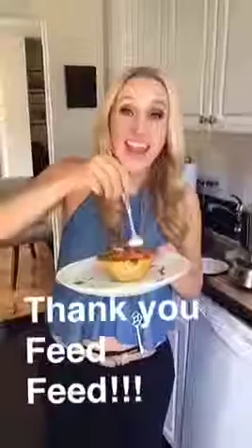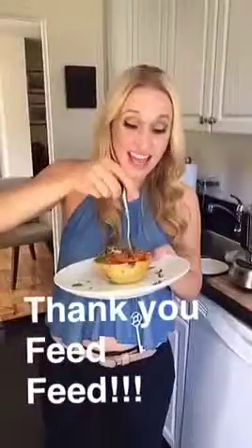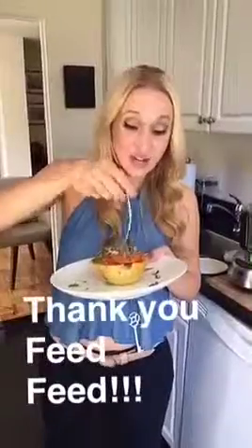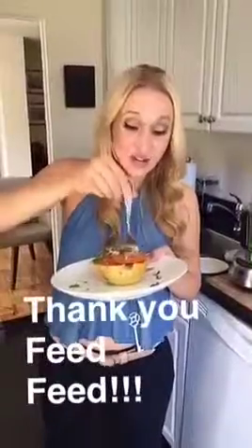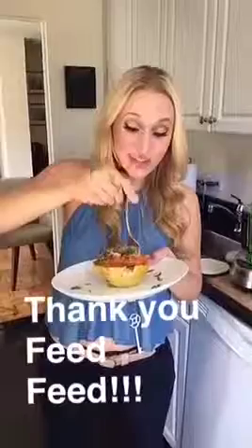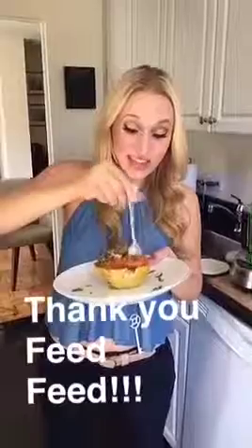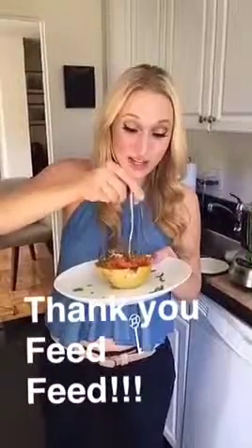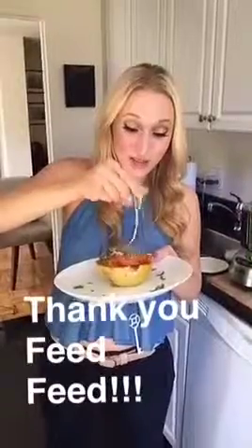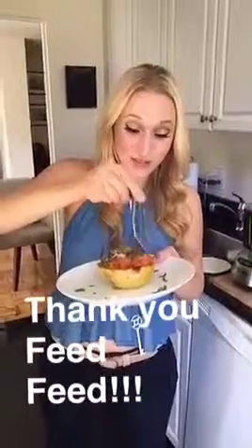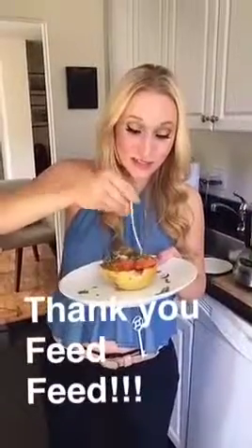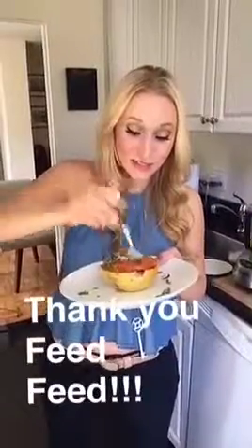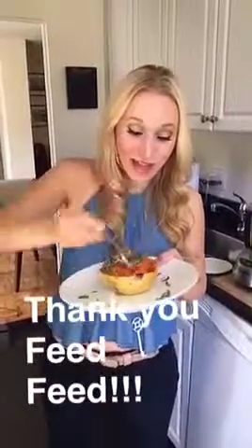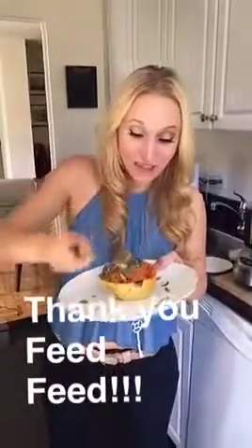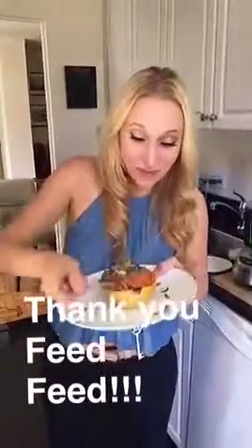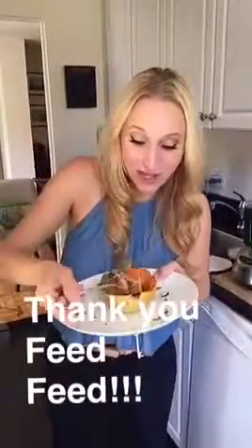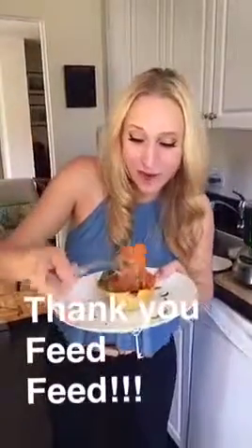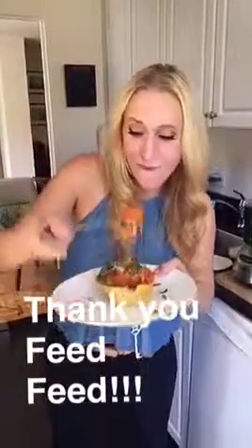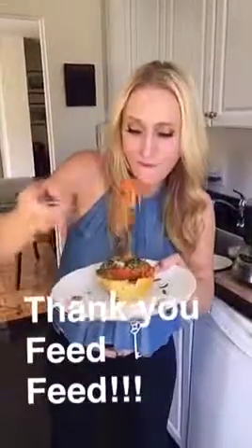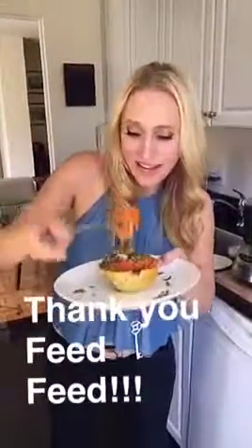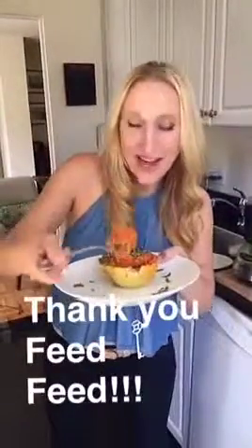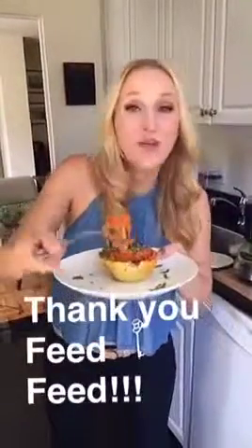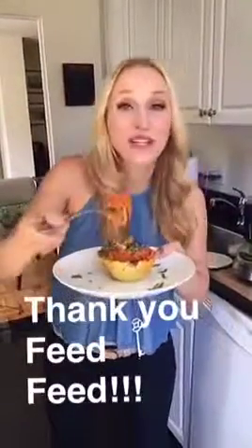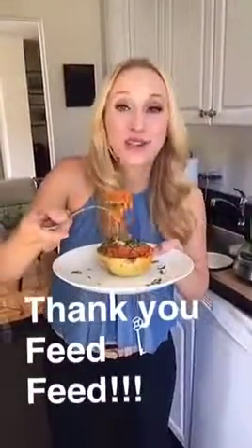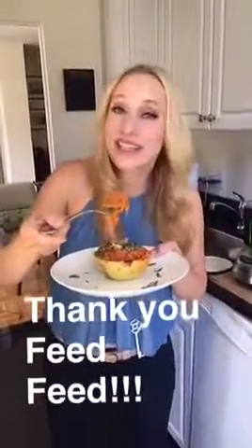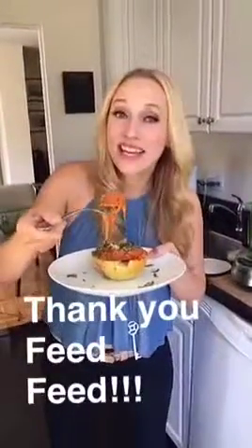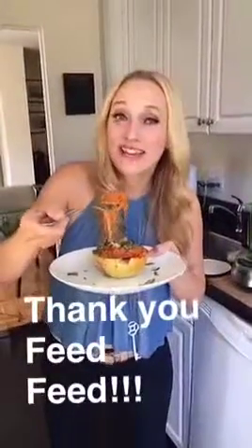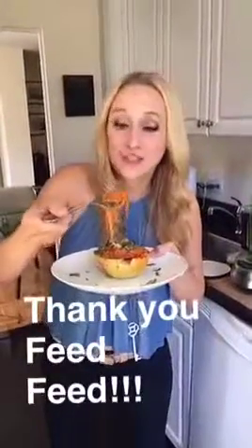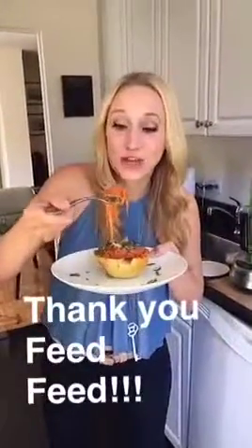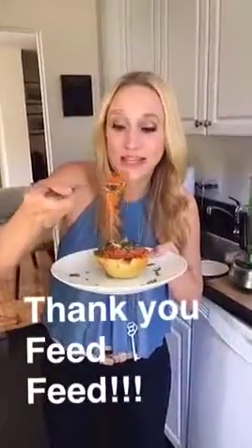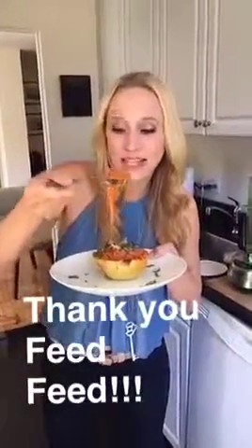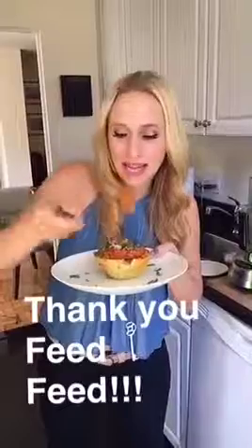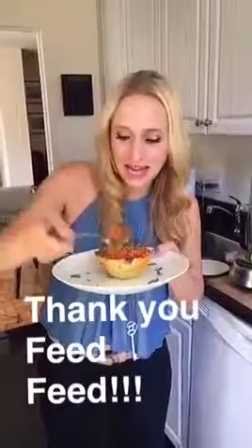A huge thank you to the Feed Feed for having me. Now I'm going to enjoy this and I'll see you guys a little later.